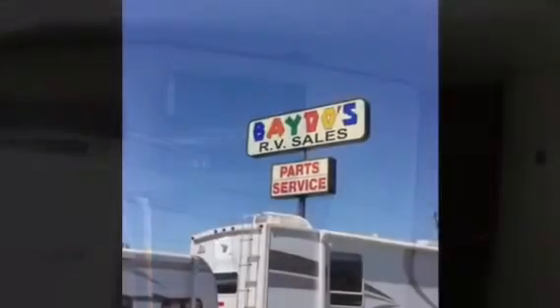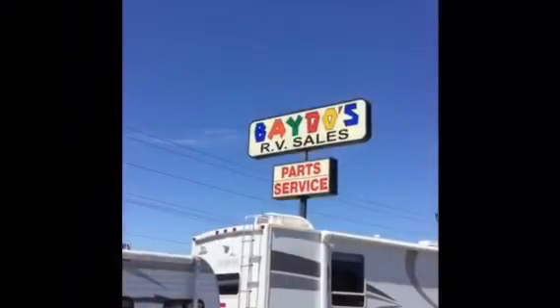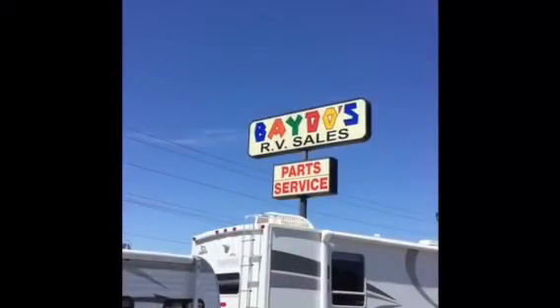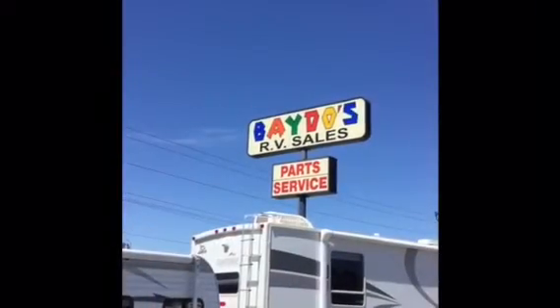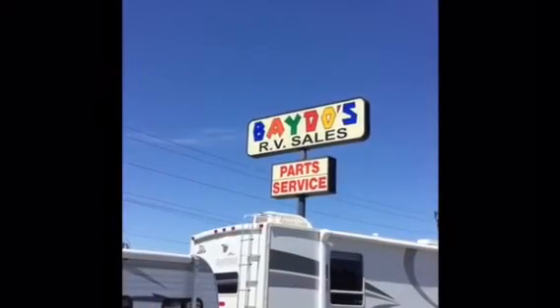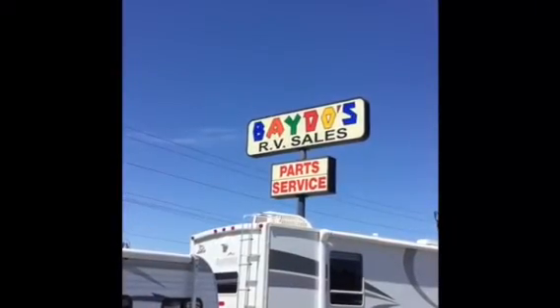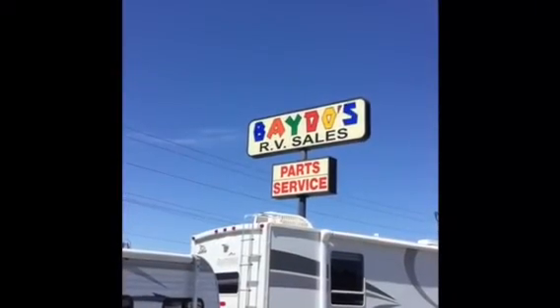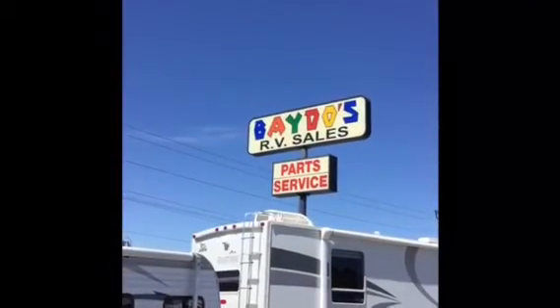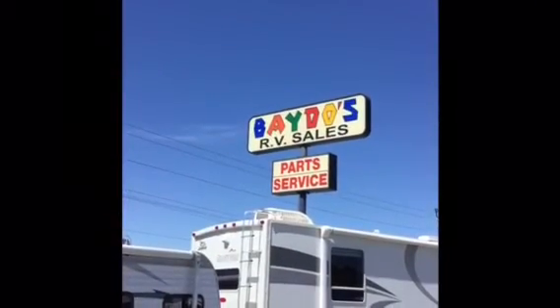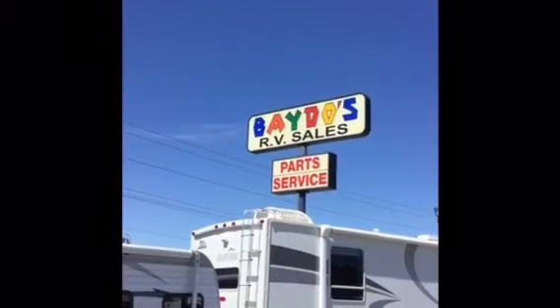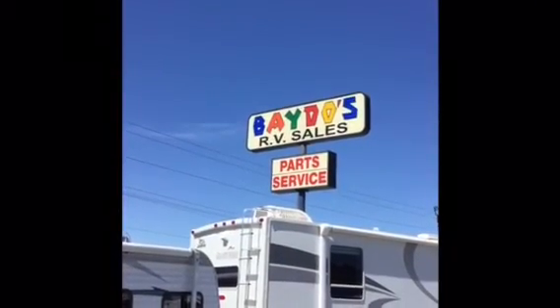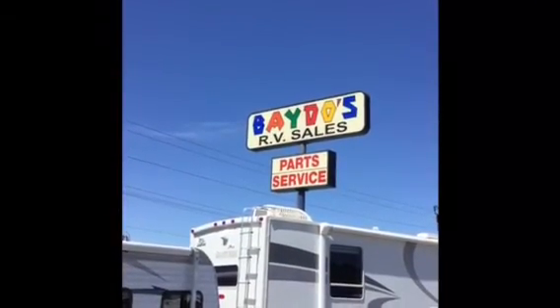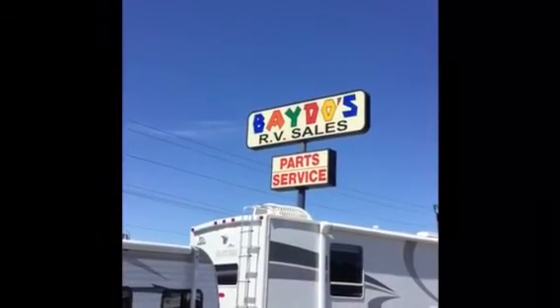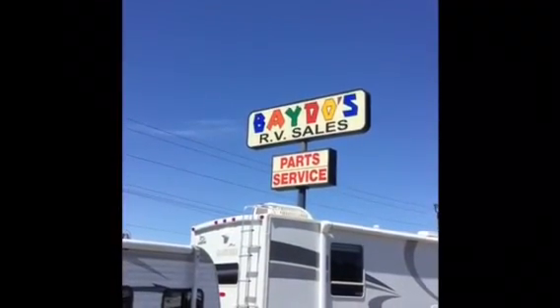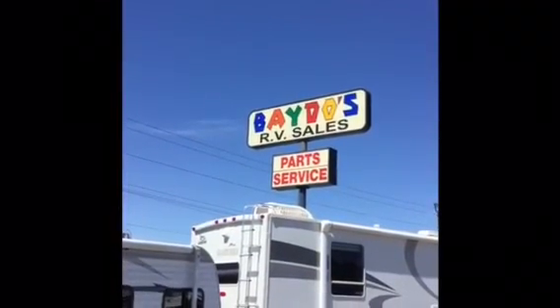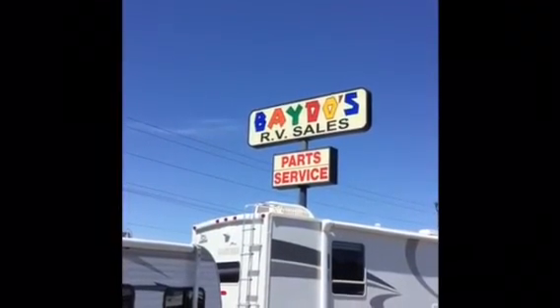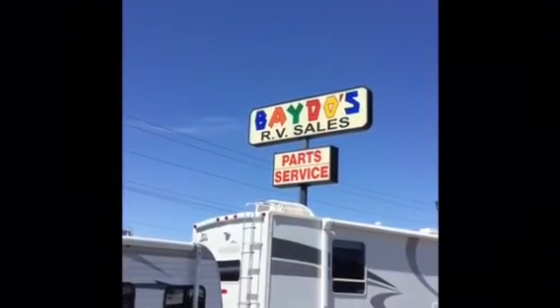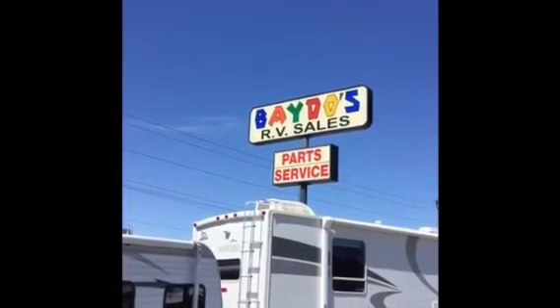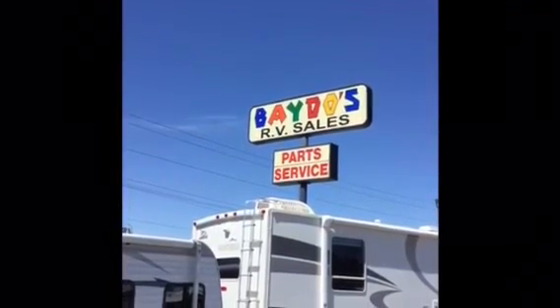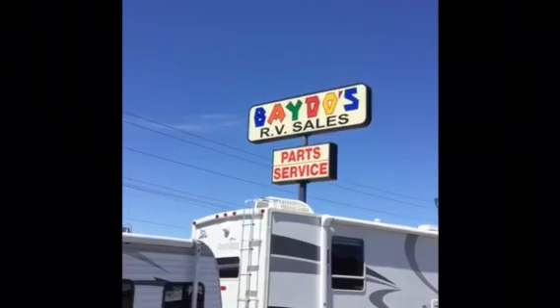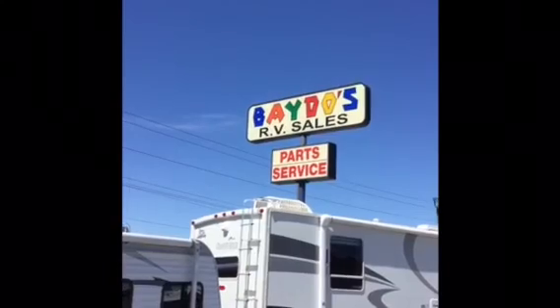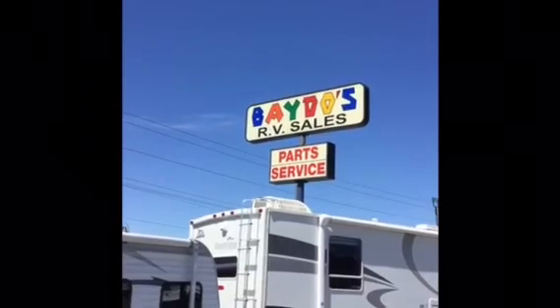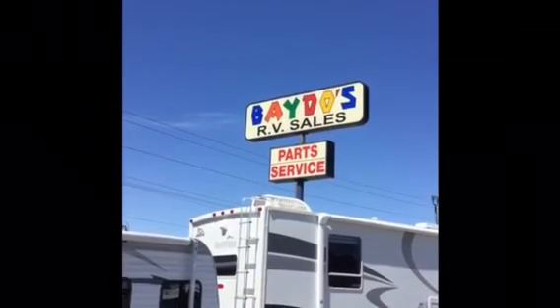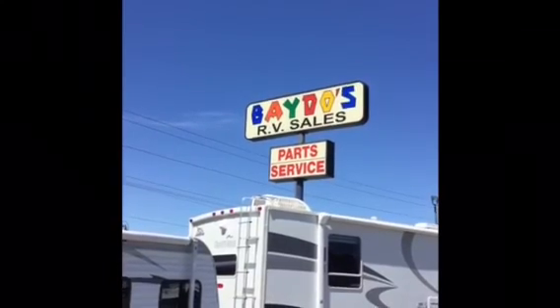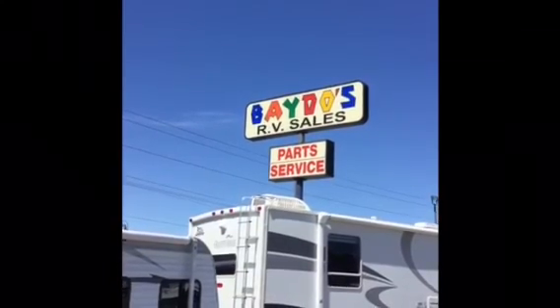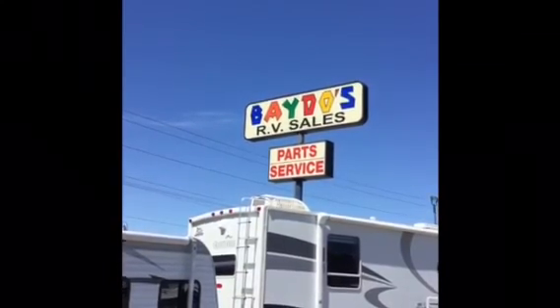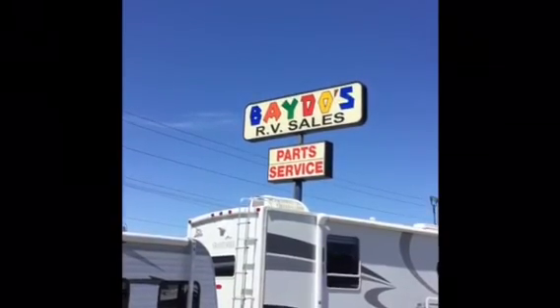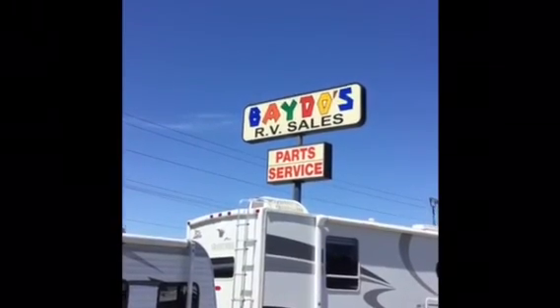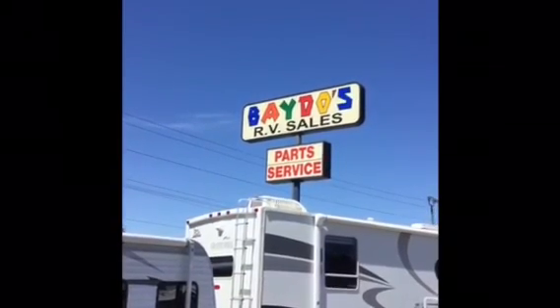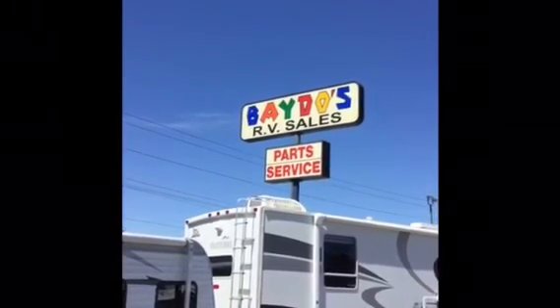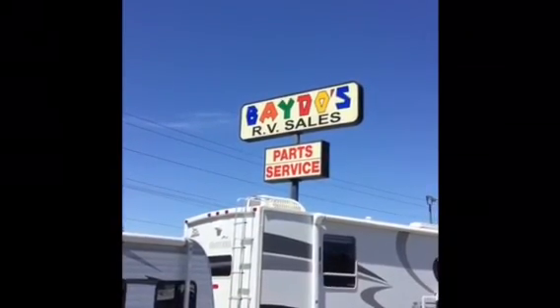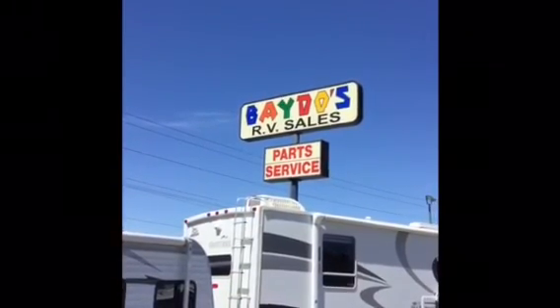Come visit us at Beto's RVs, exit 76 to Chehalis. BetosRVs.com.